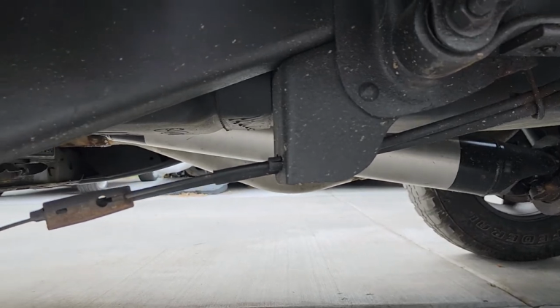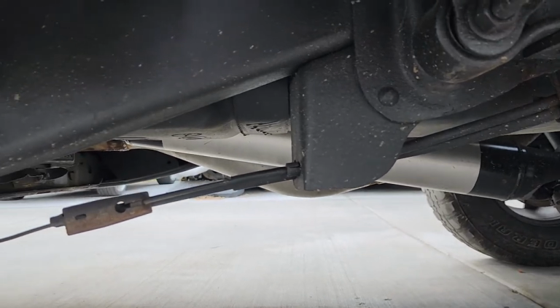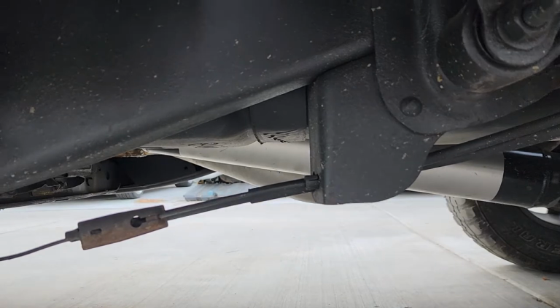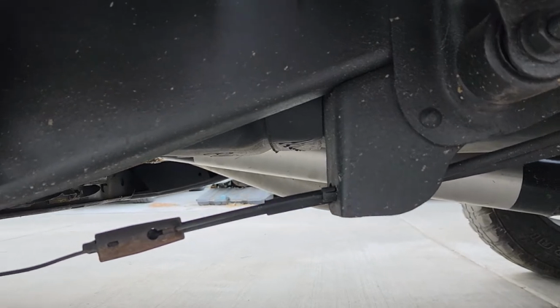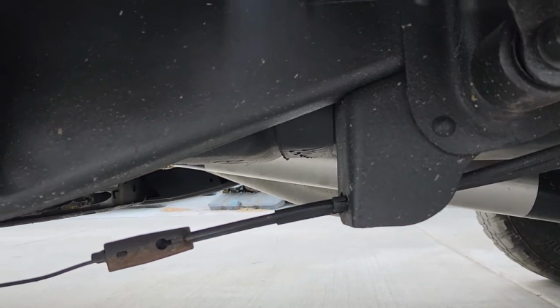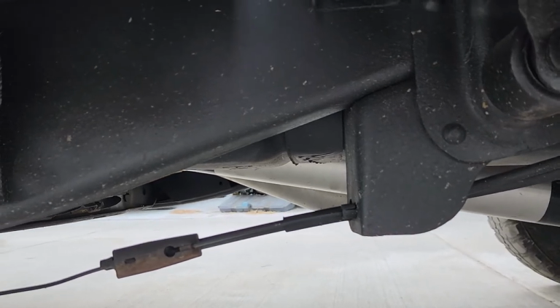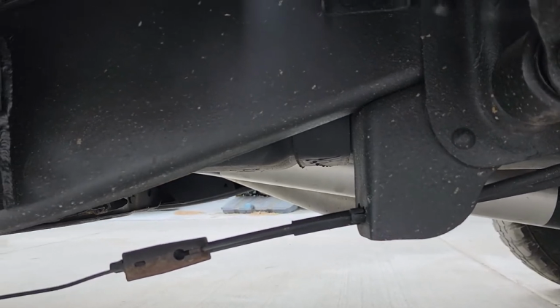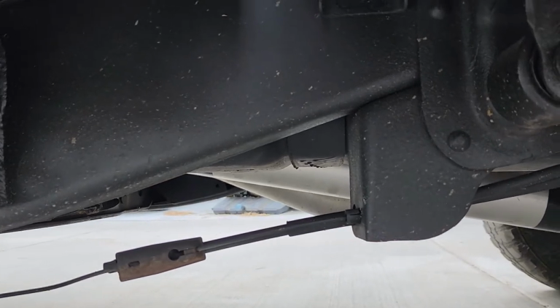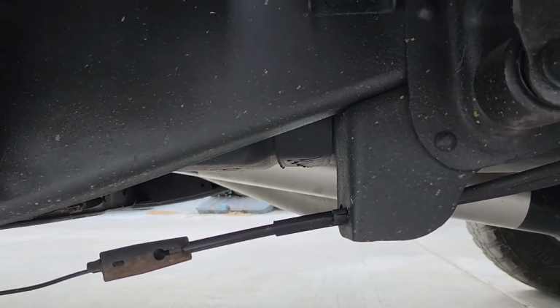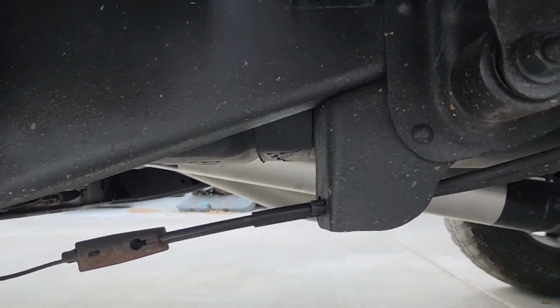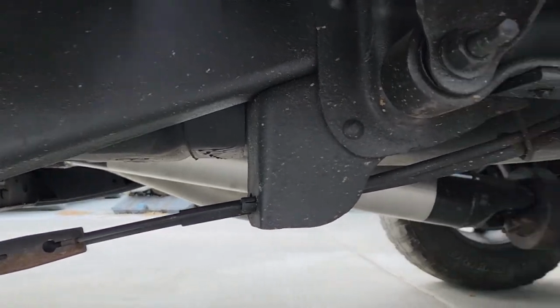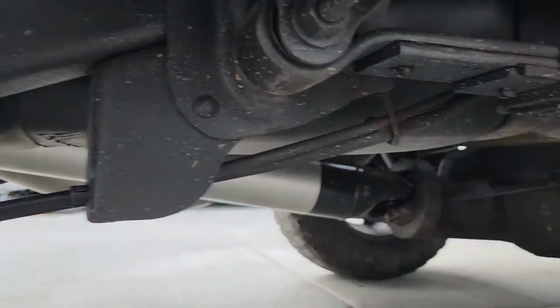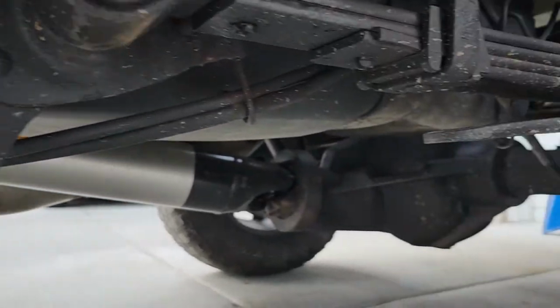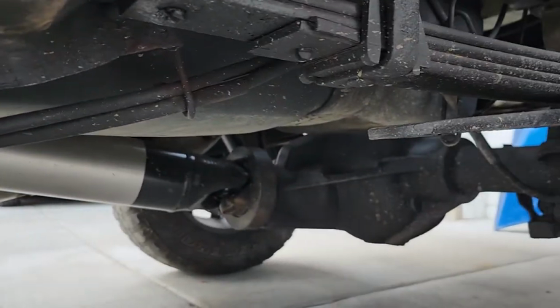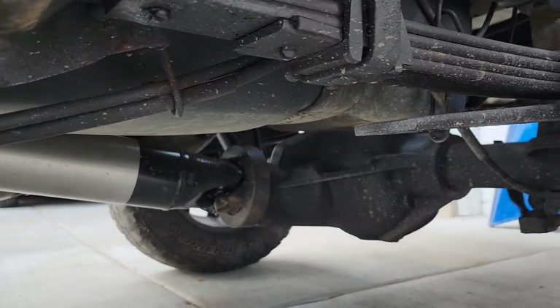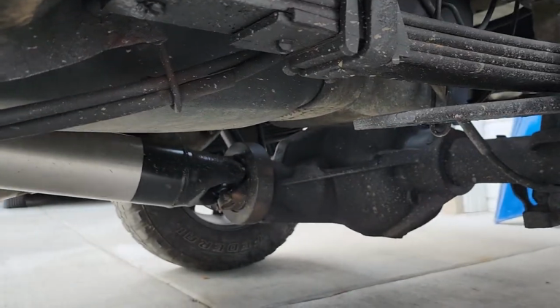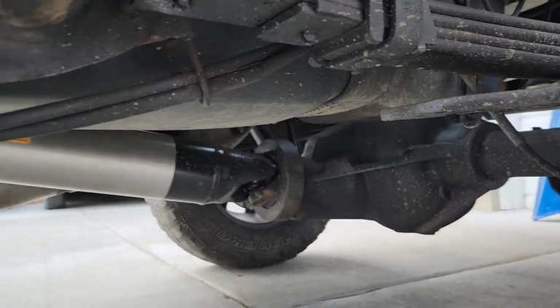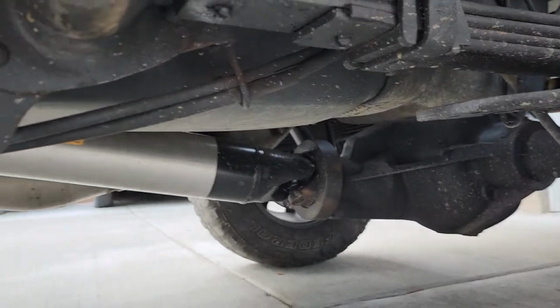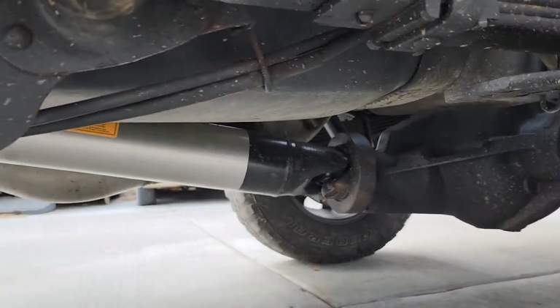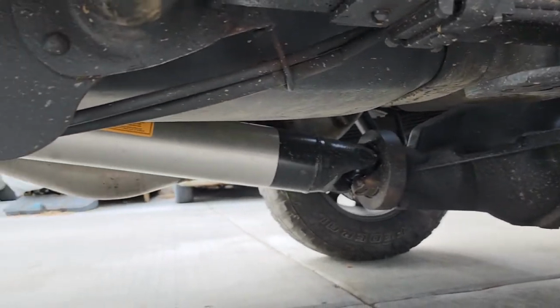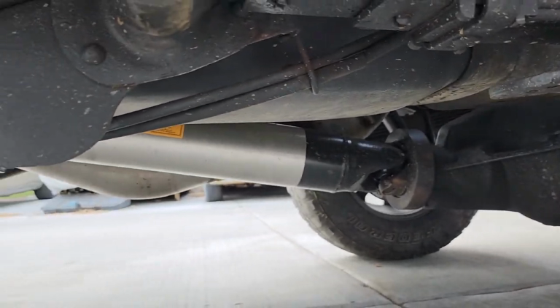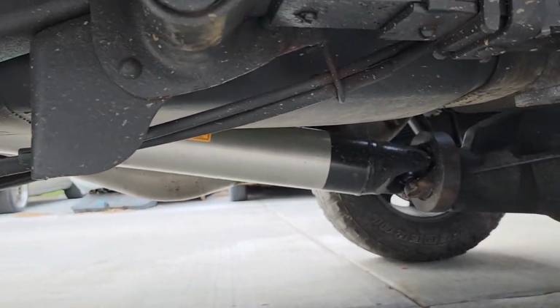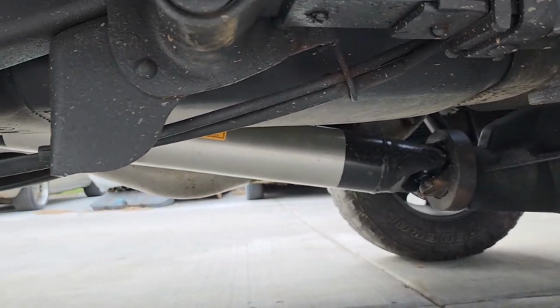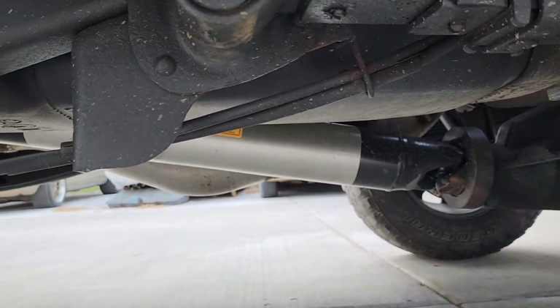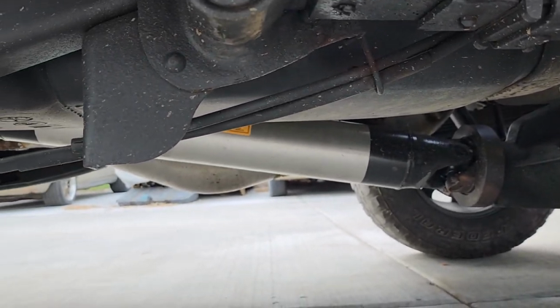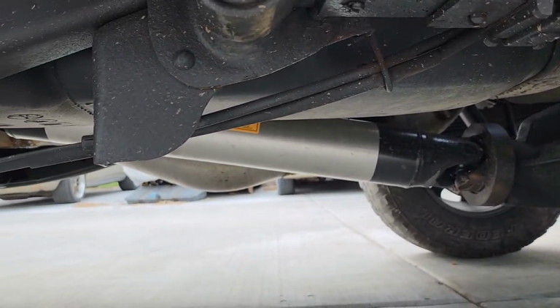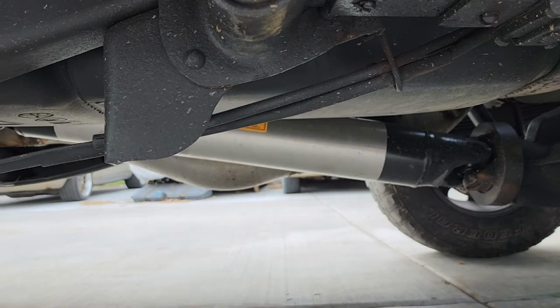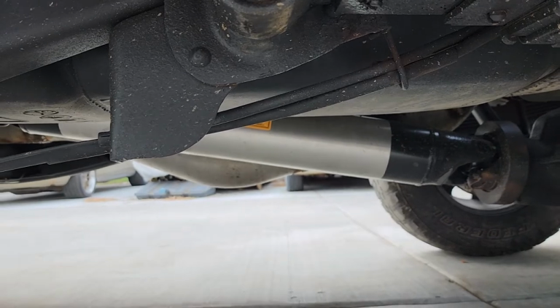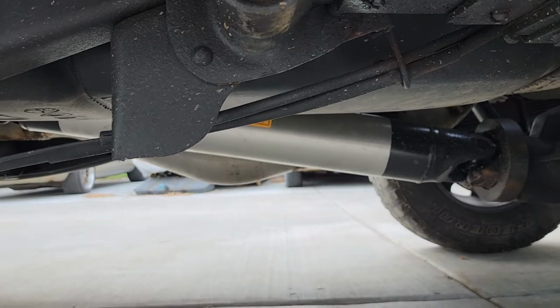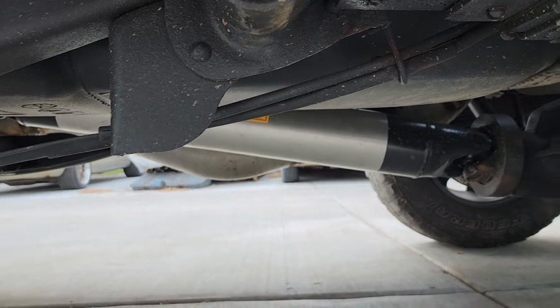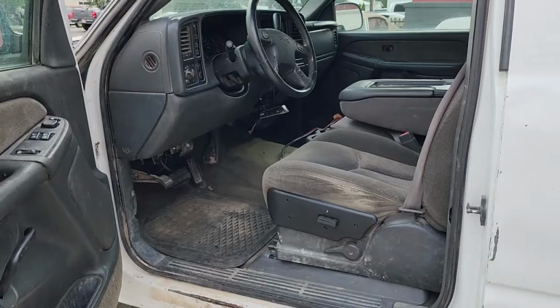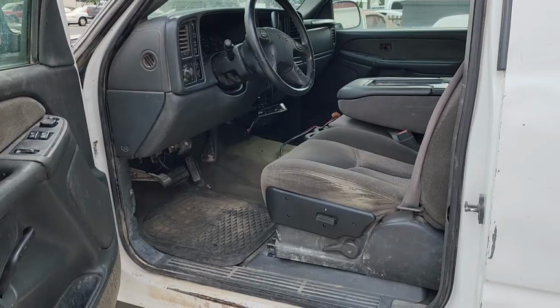While I had the body off I painted the frame and suspension. I had a crew cab drive shaft shortened.